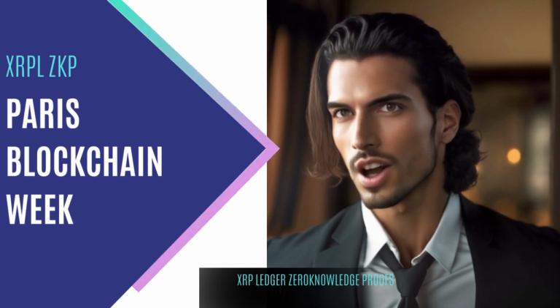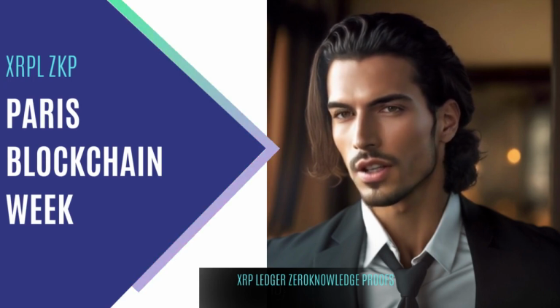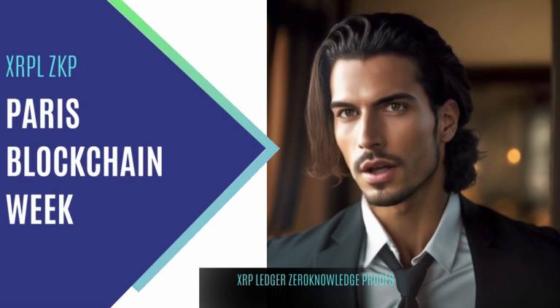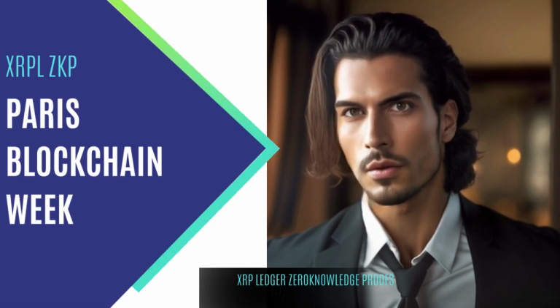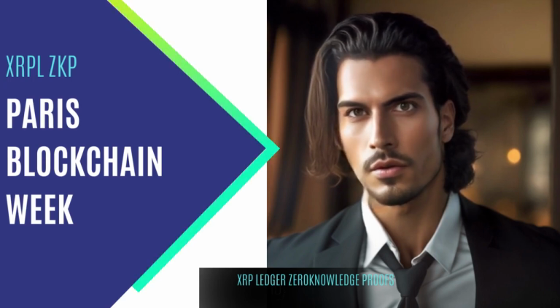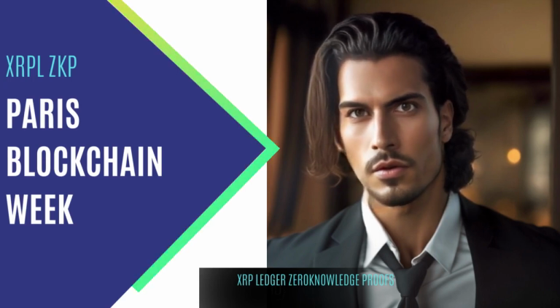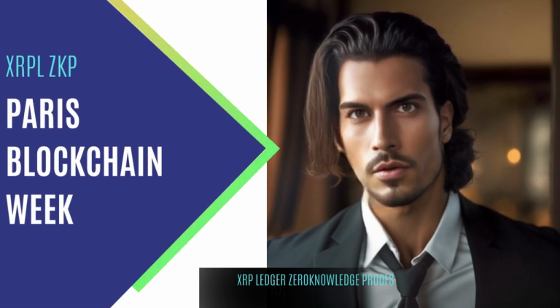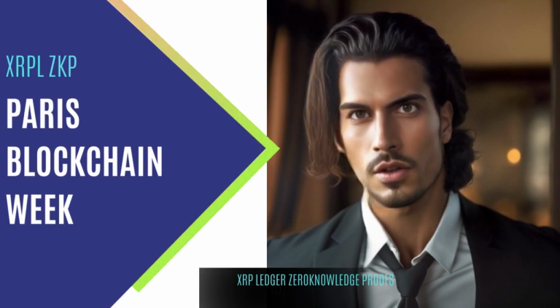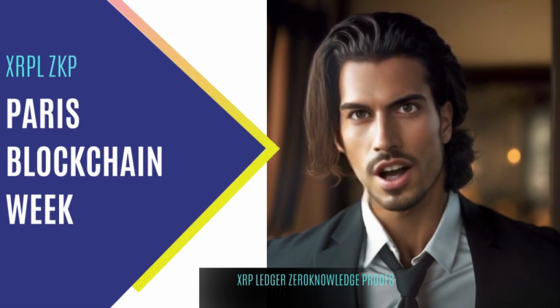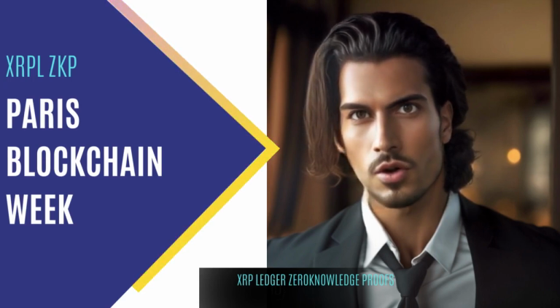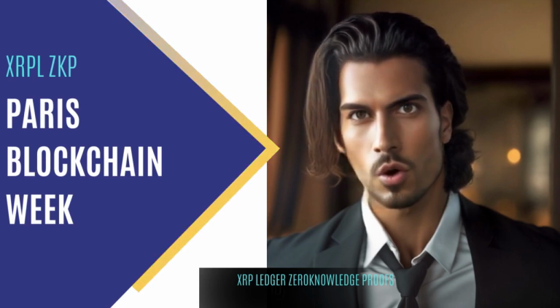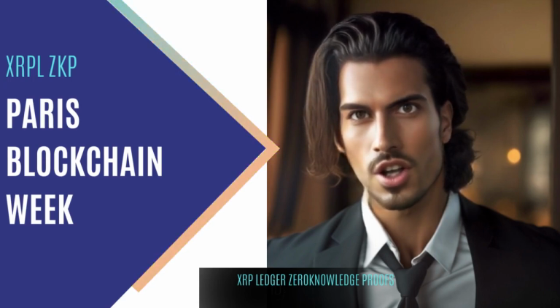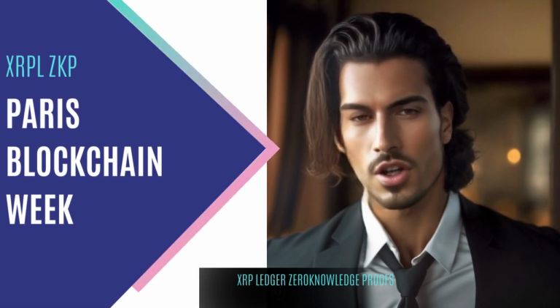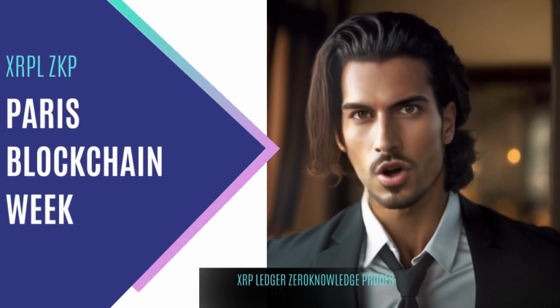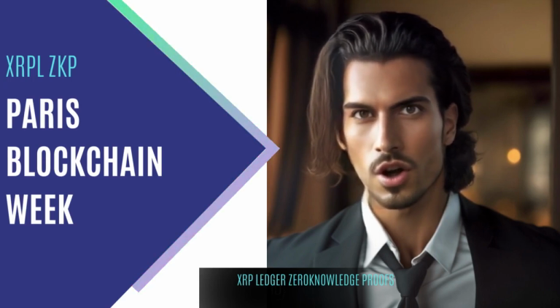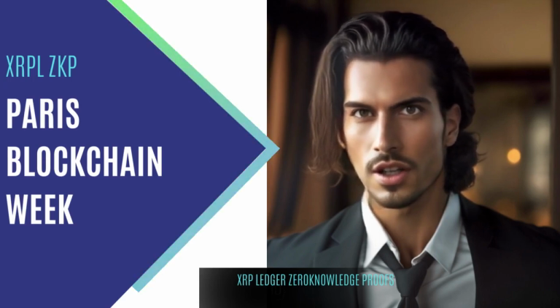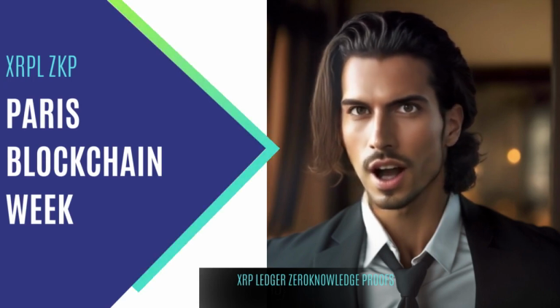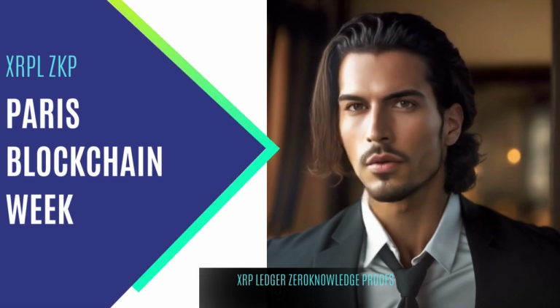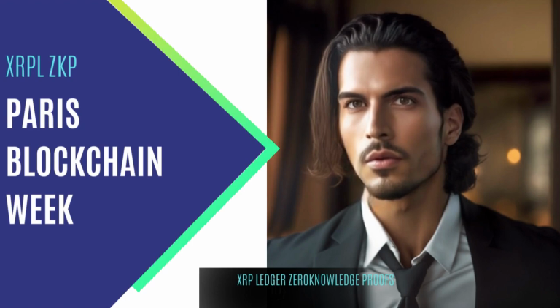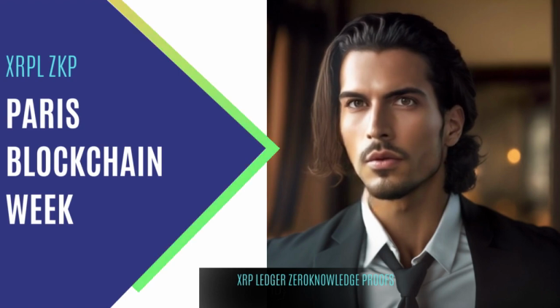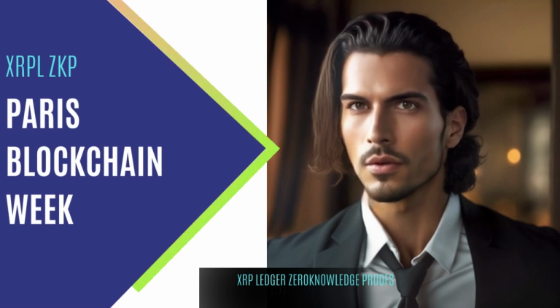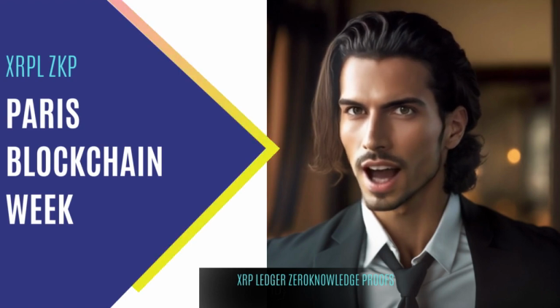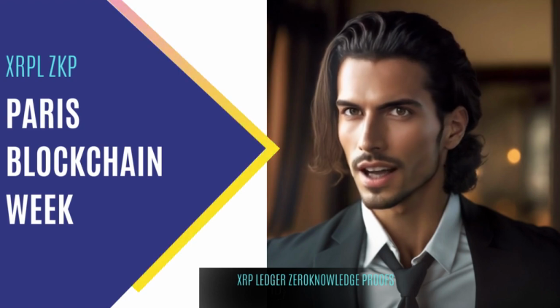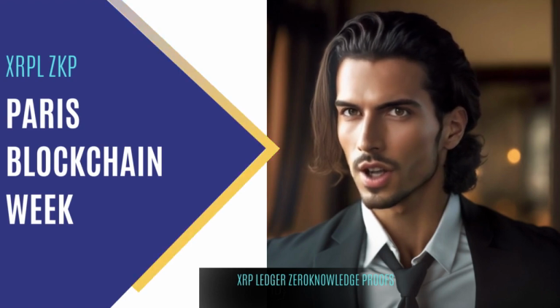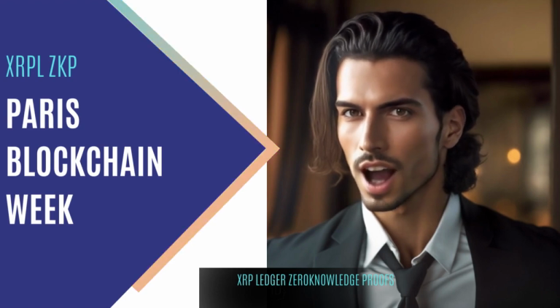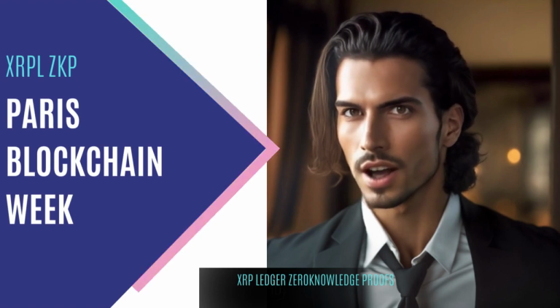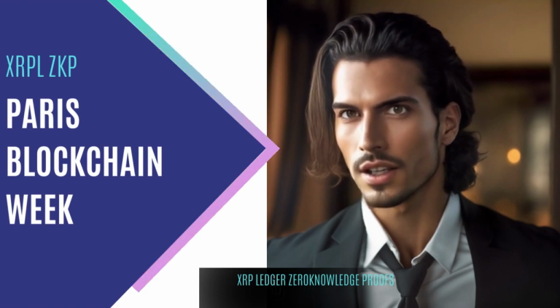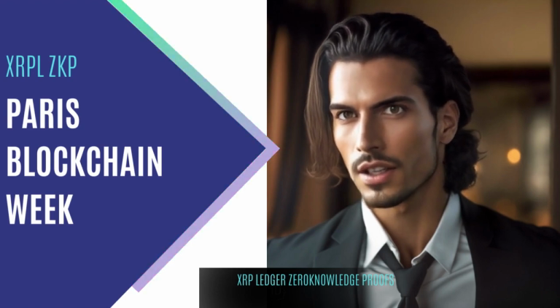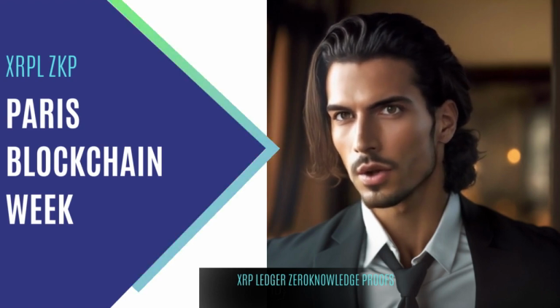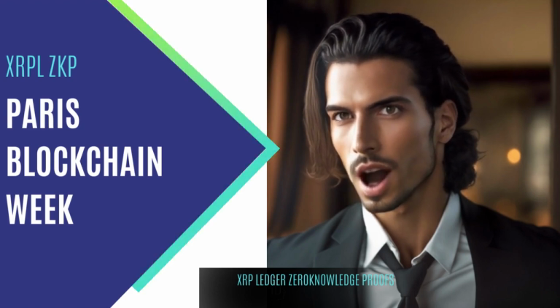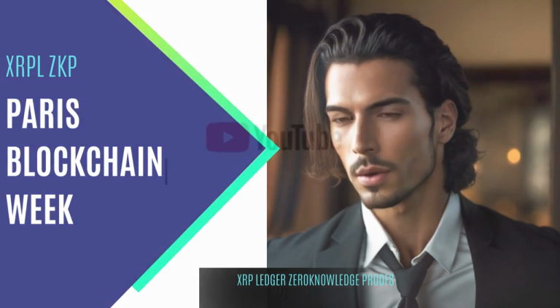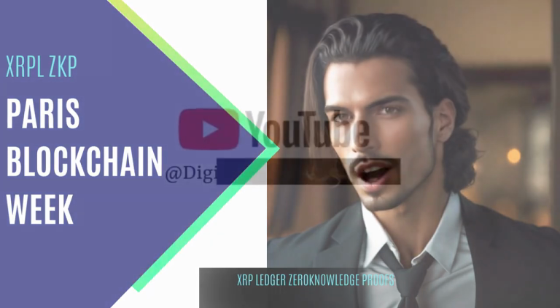Thank you for watching Digital Frontier. Like, share, and subscribe below.